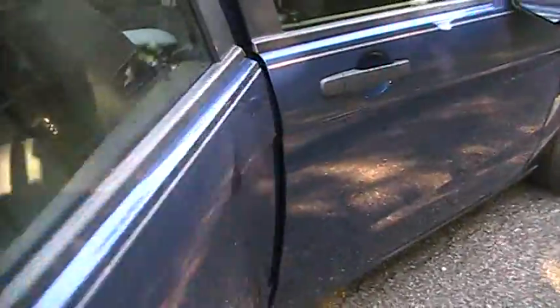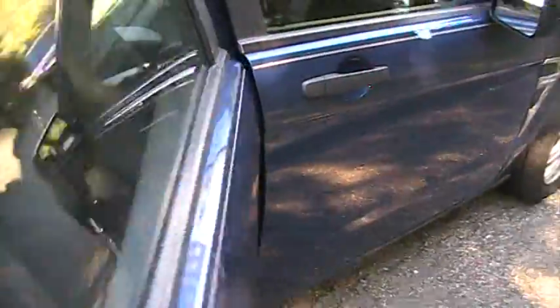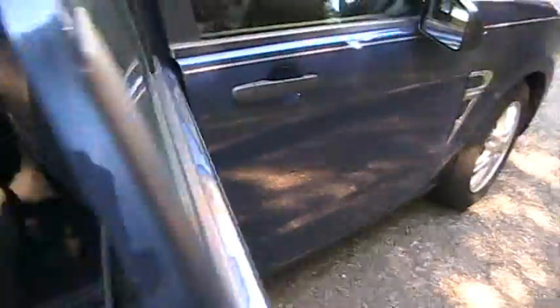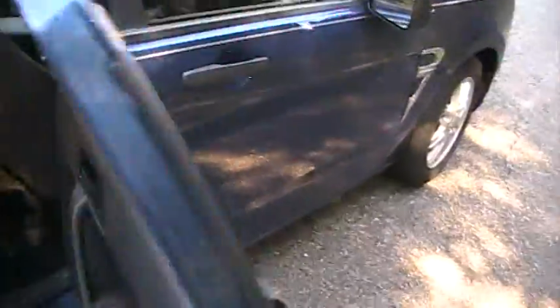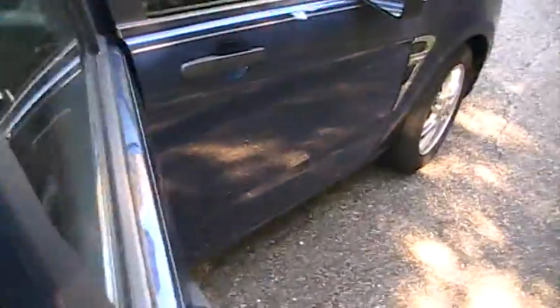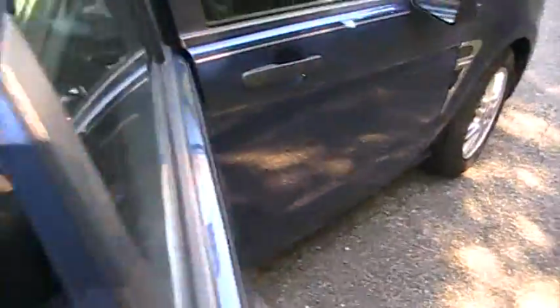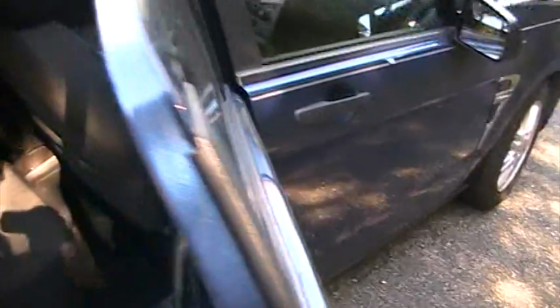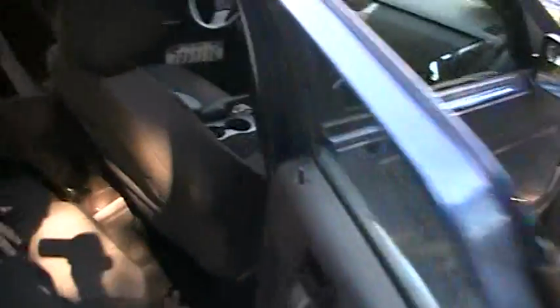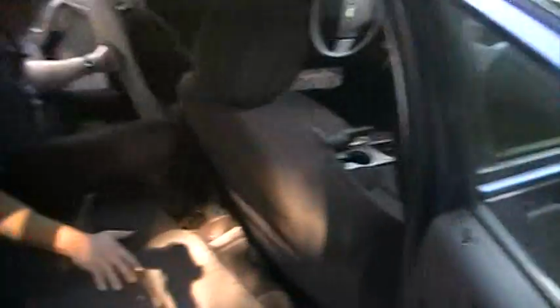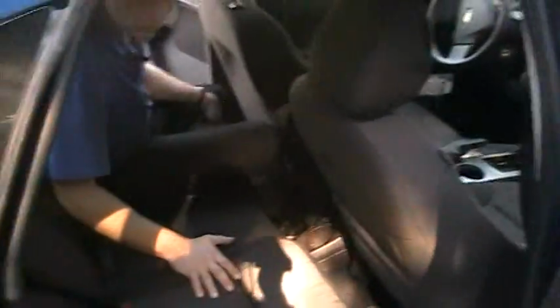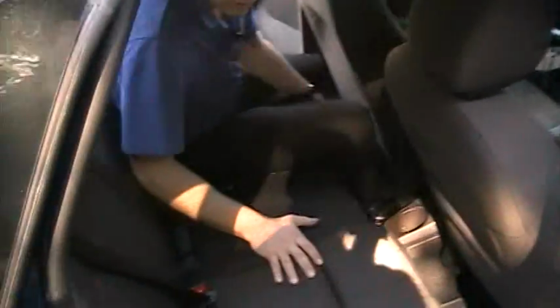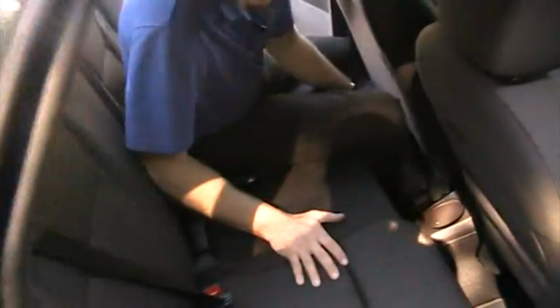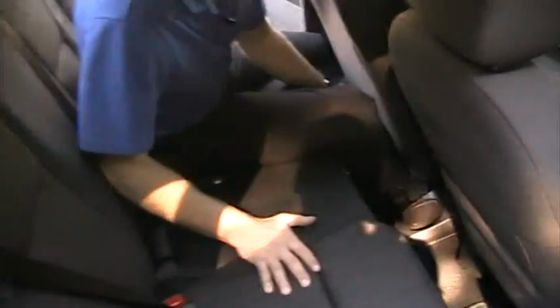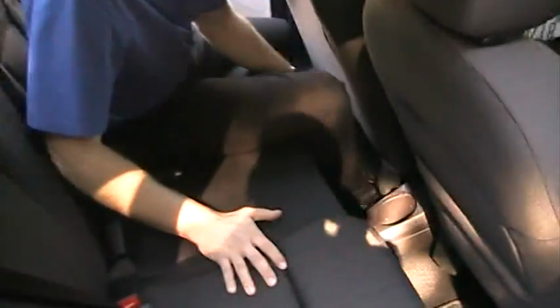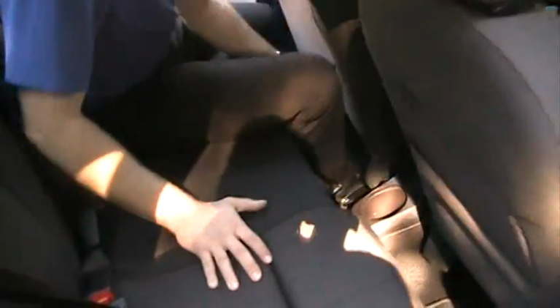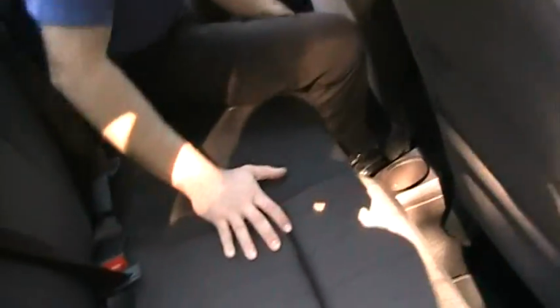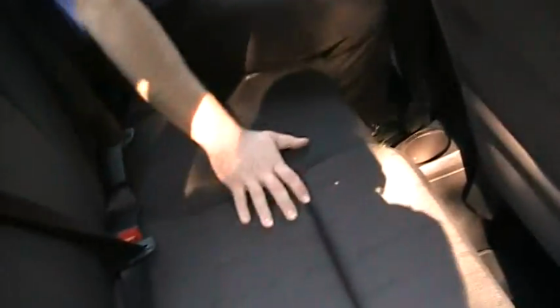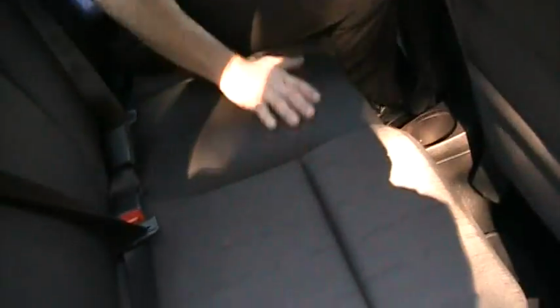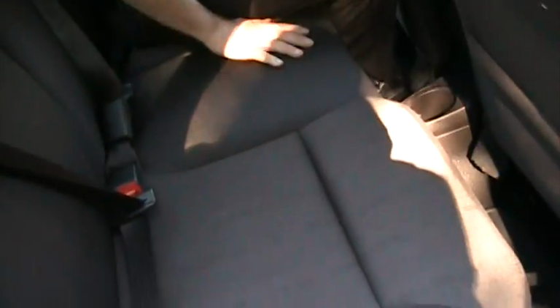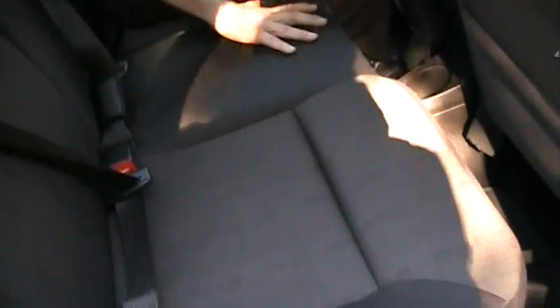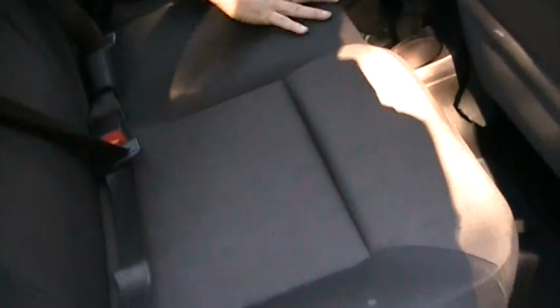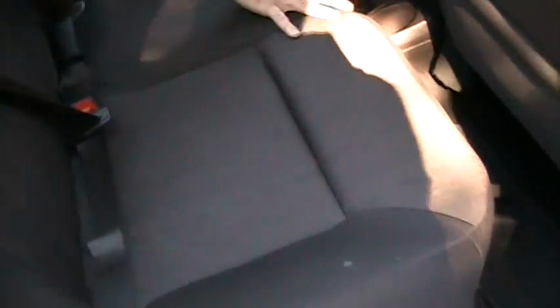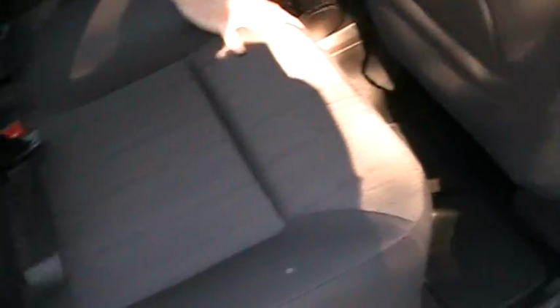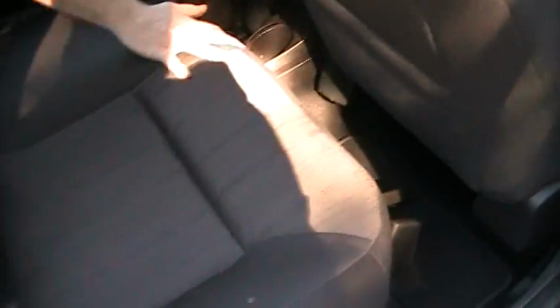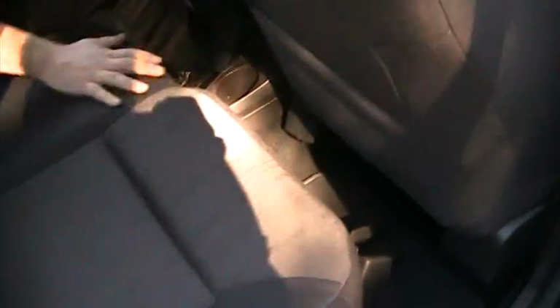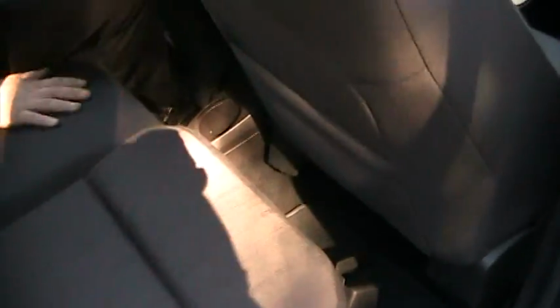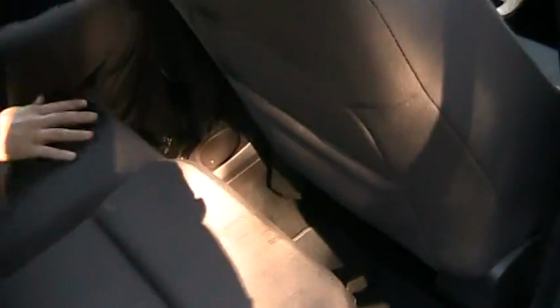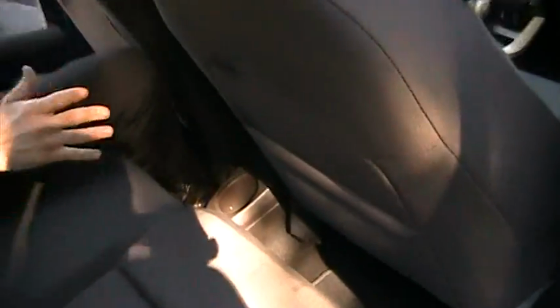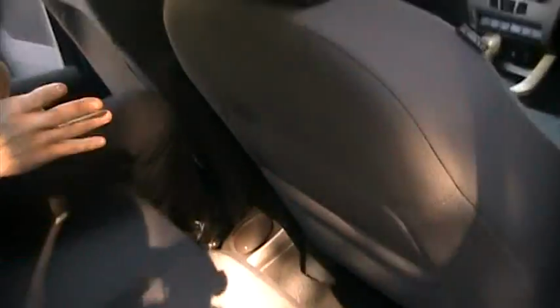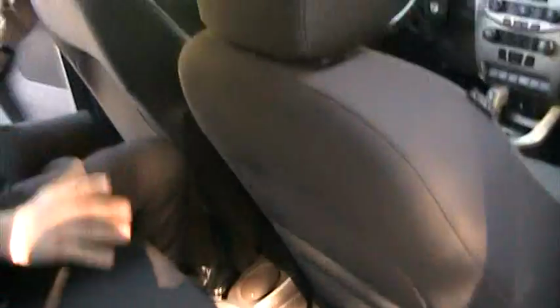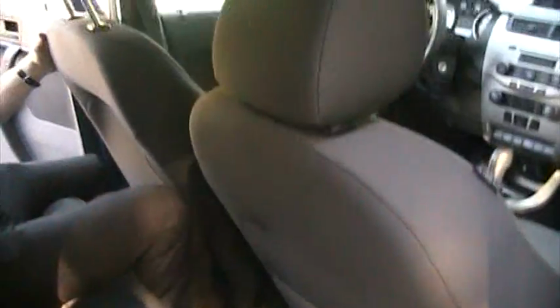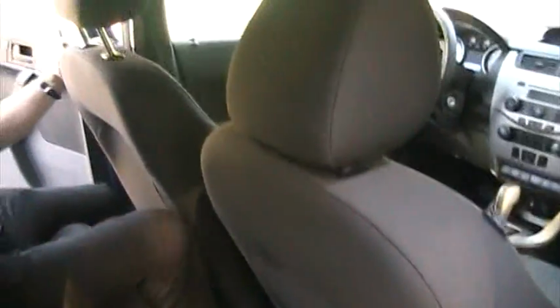Coming to the back, the Focus has got great legroom, nice clean cloth.